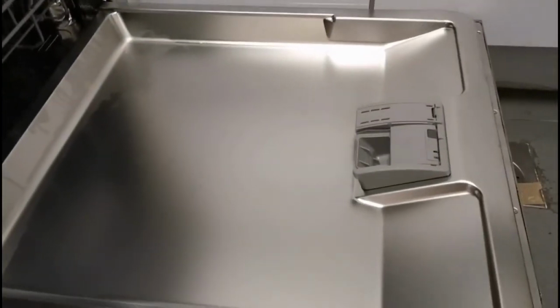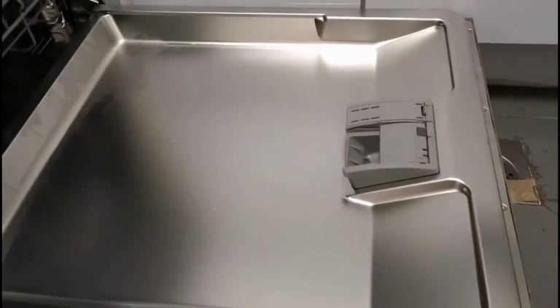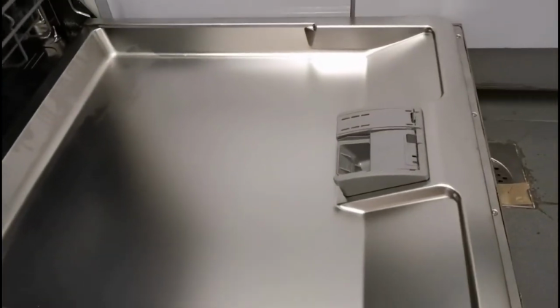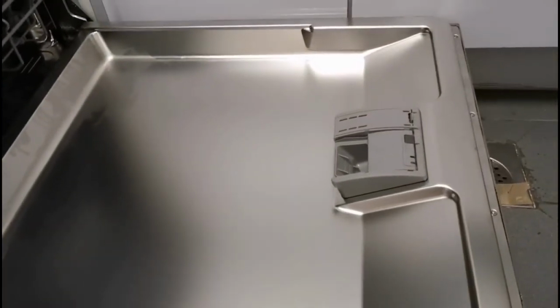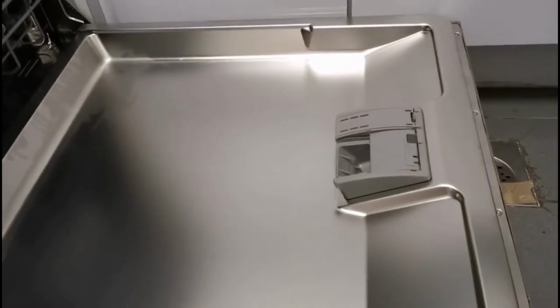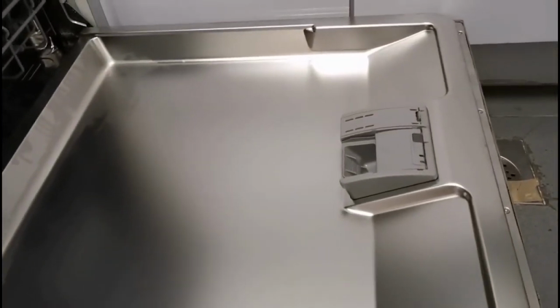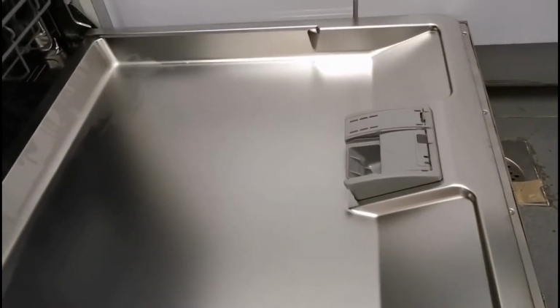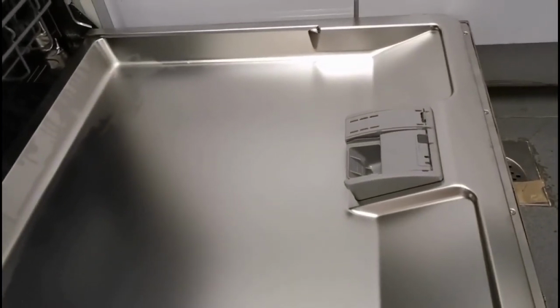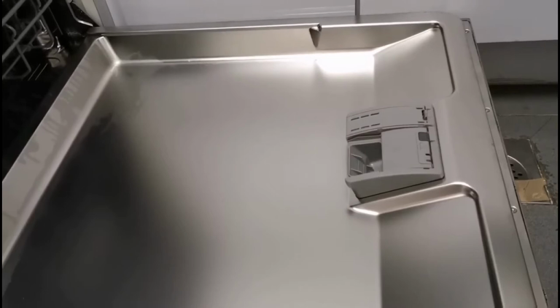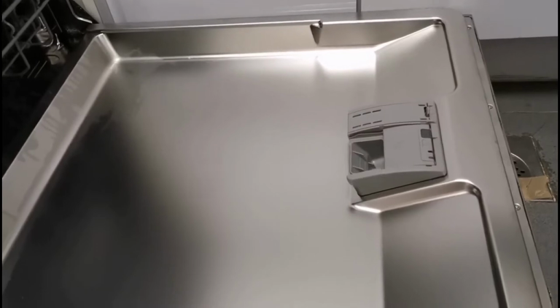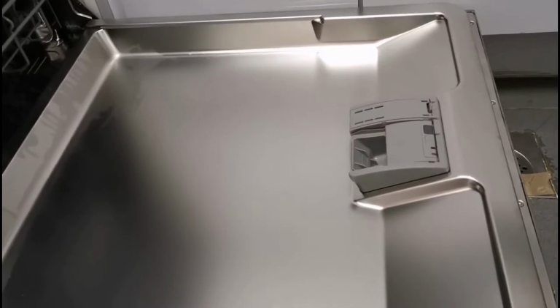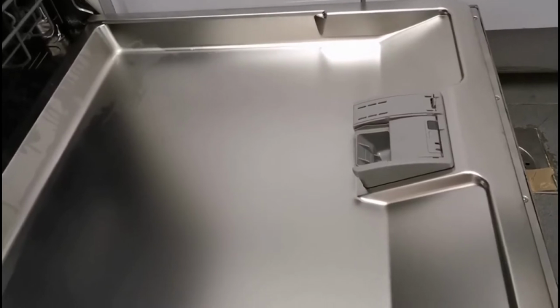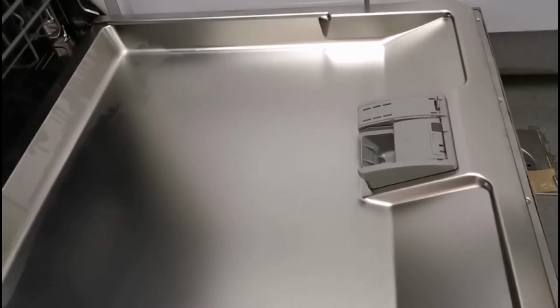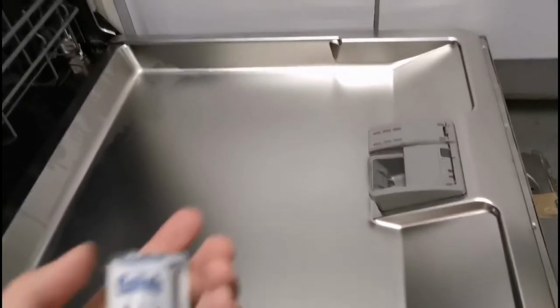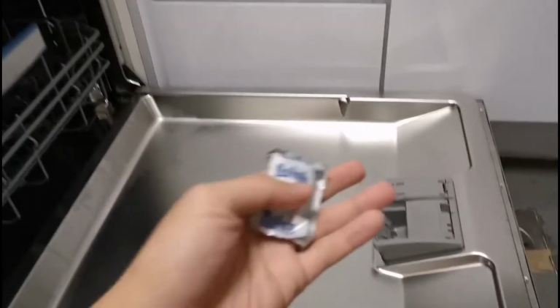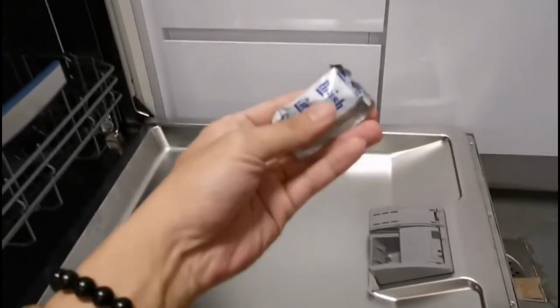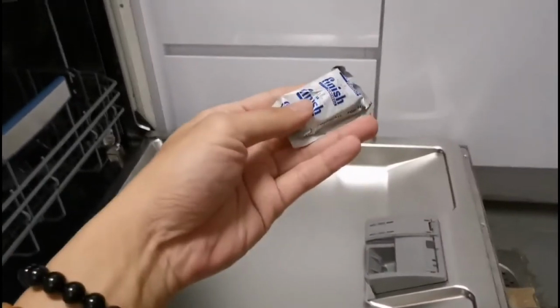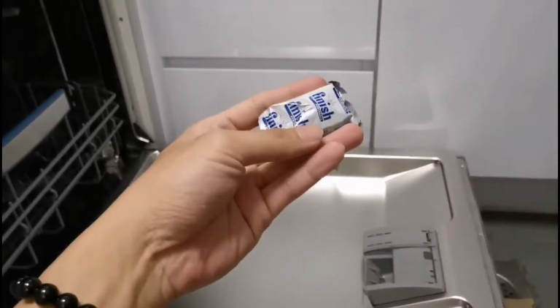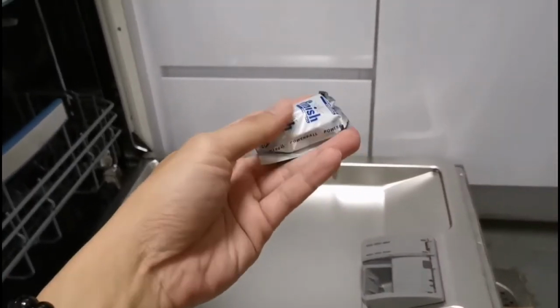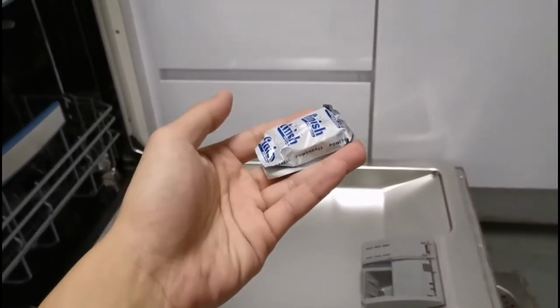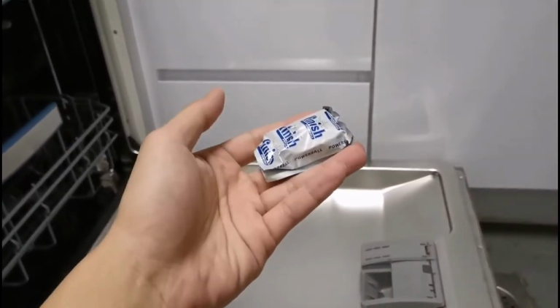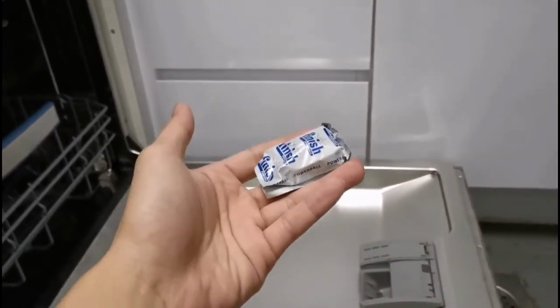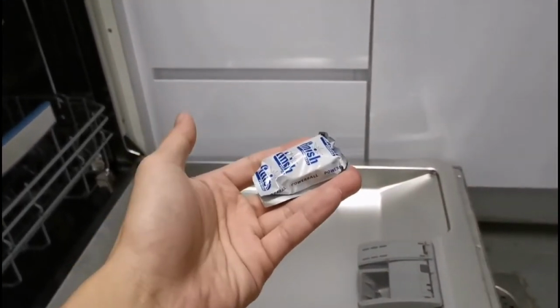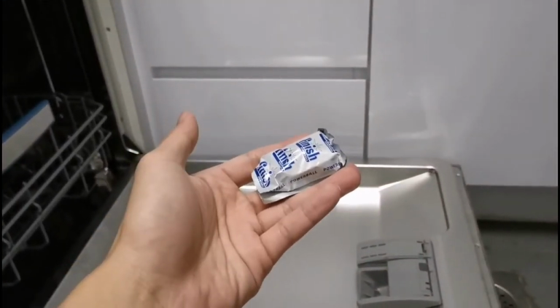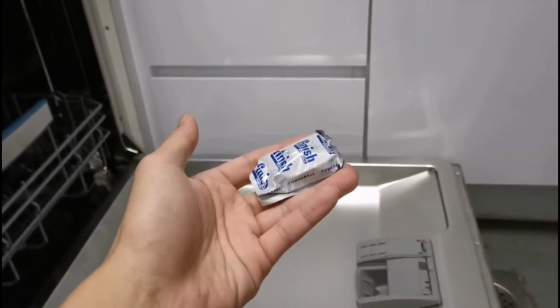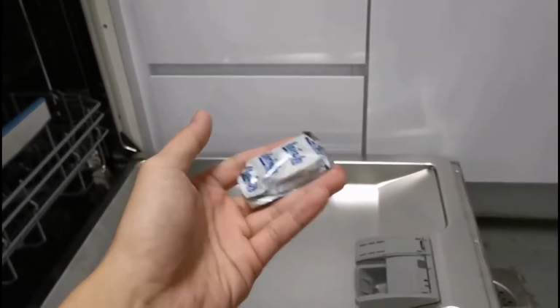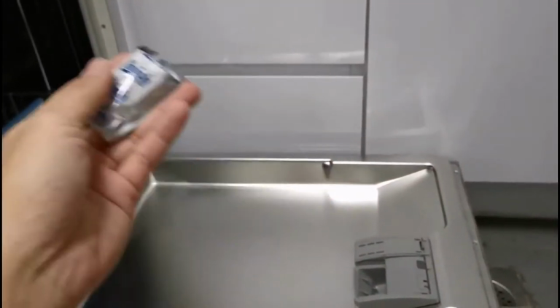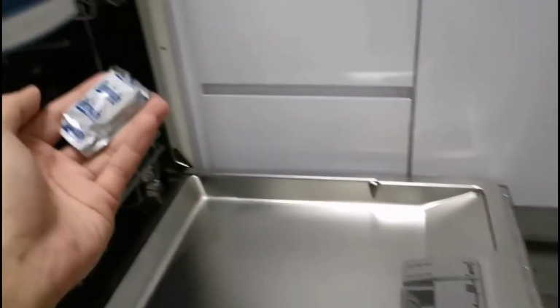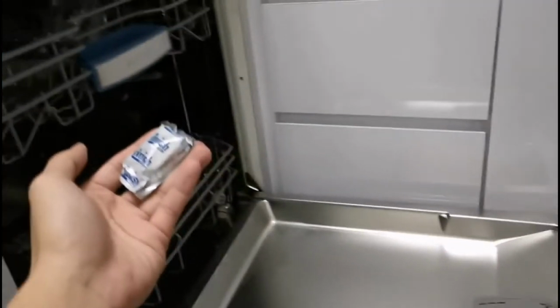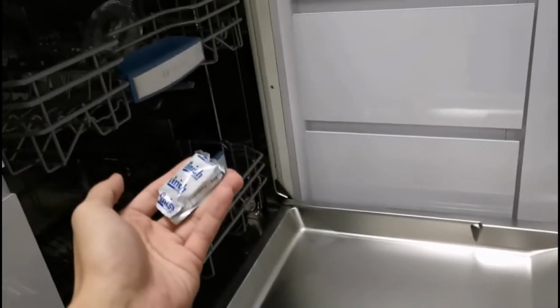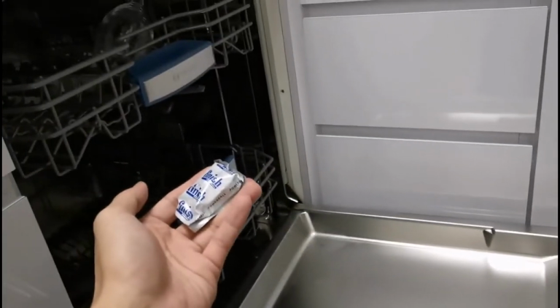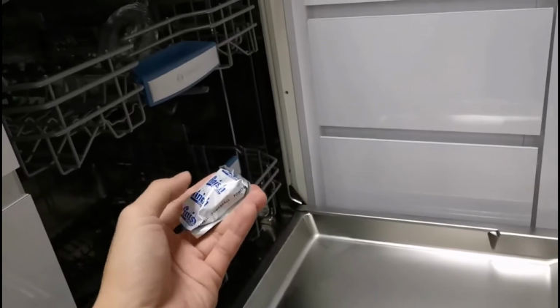For the tablet, just open it up and place one tablet in the compartment for each time of use.